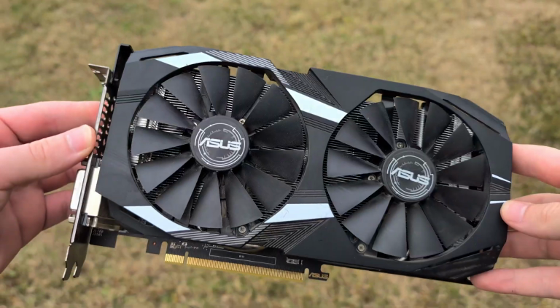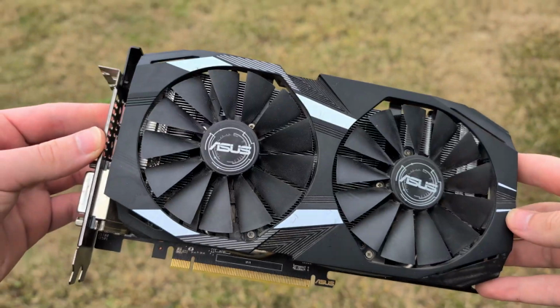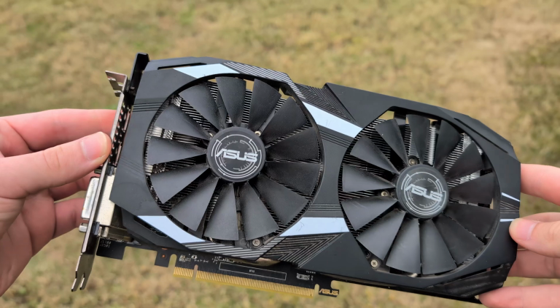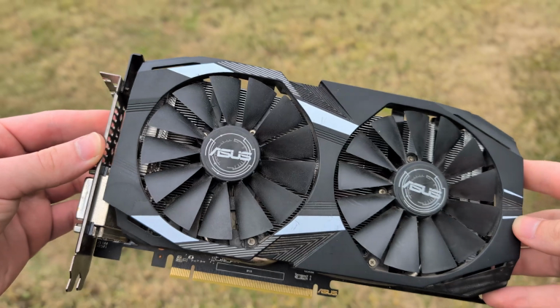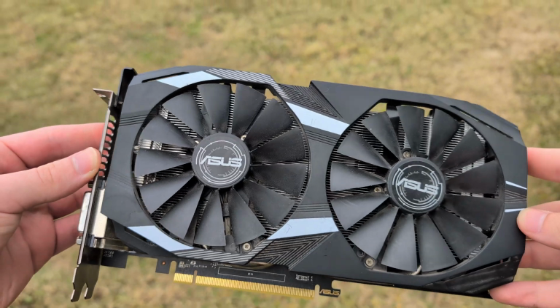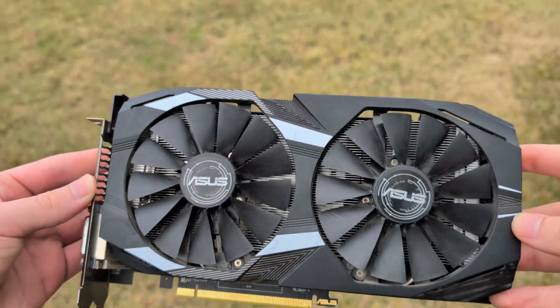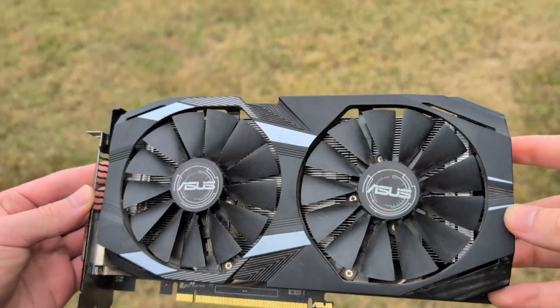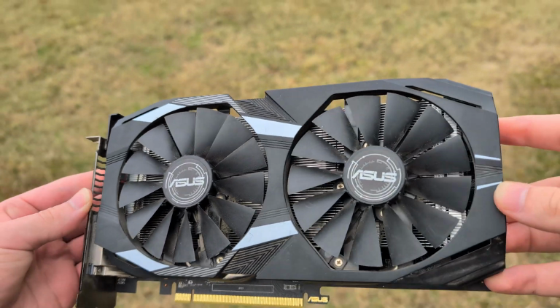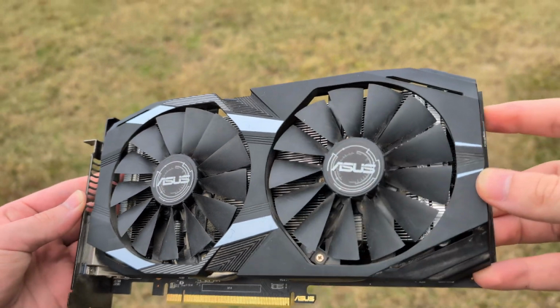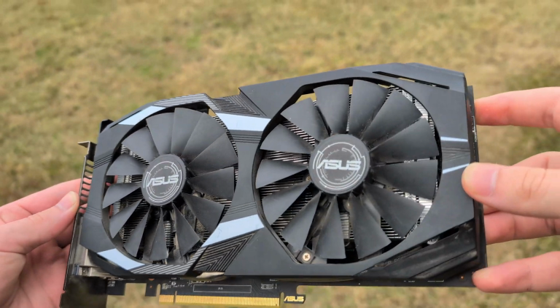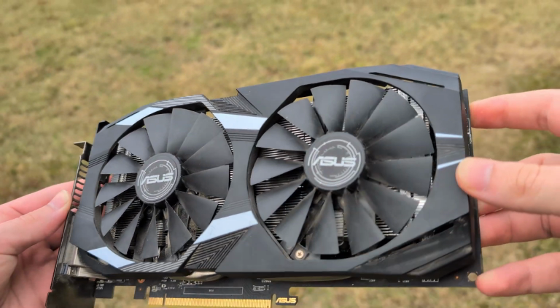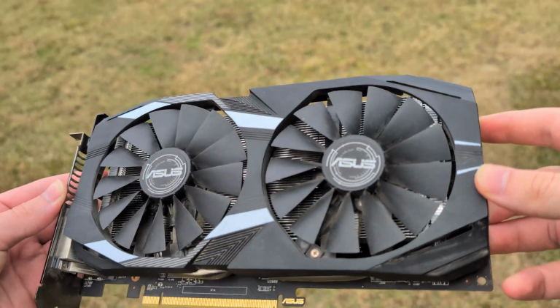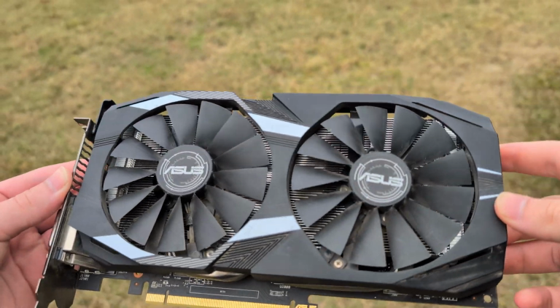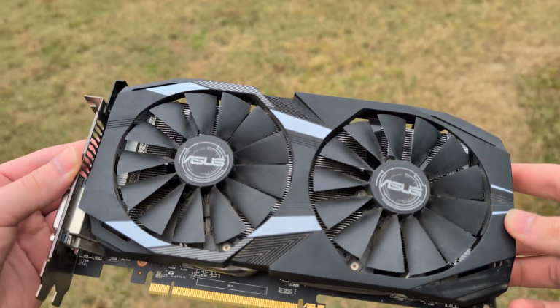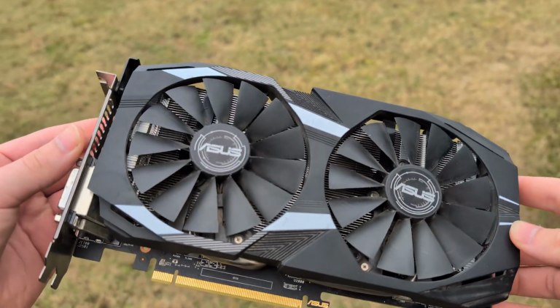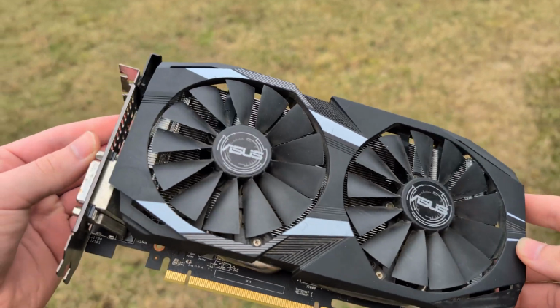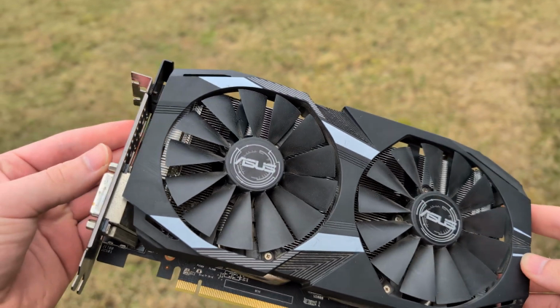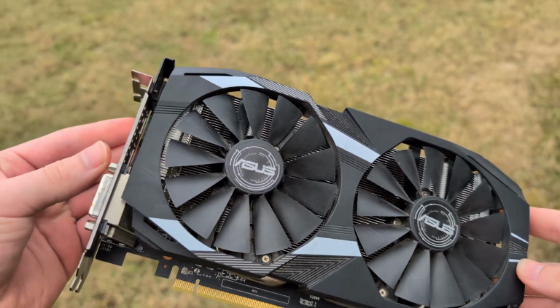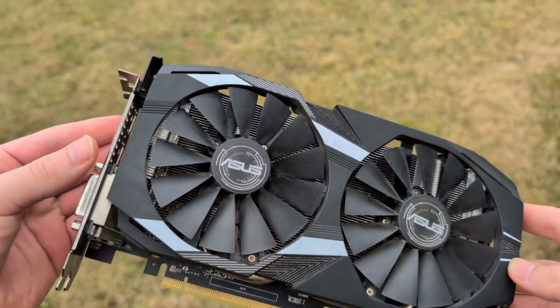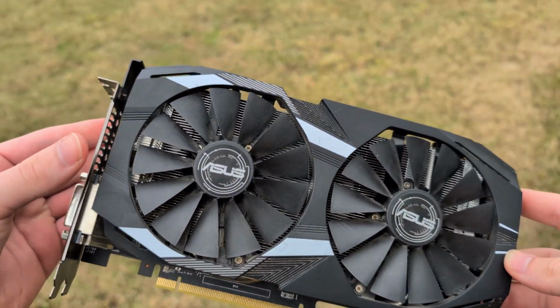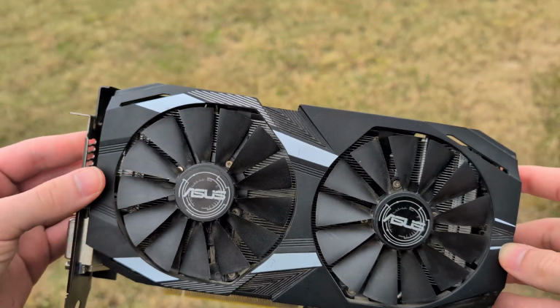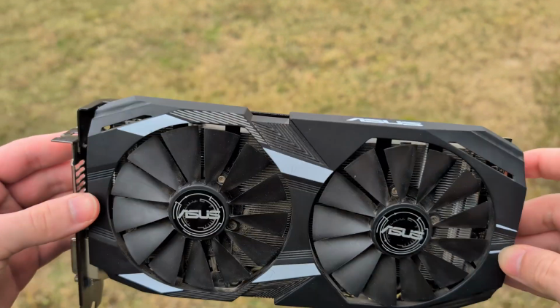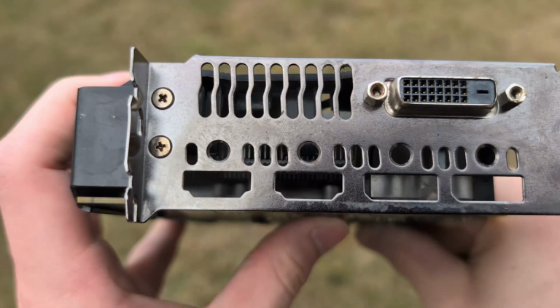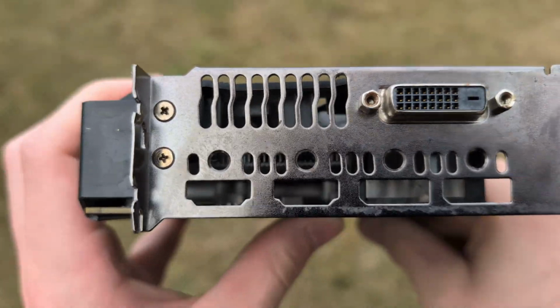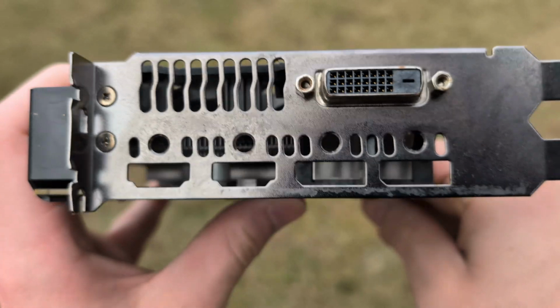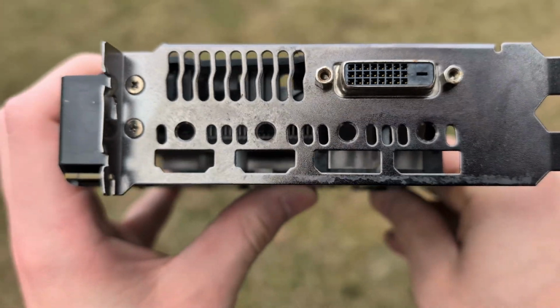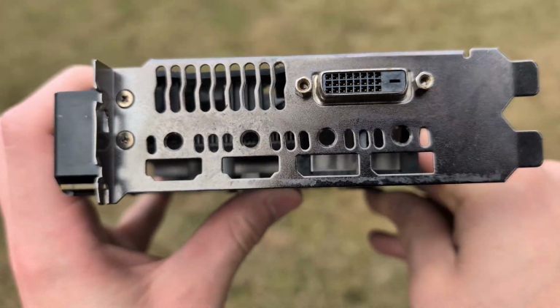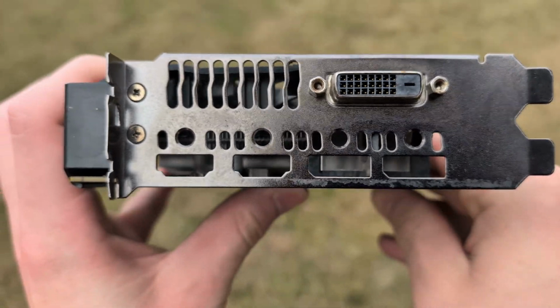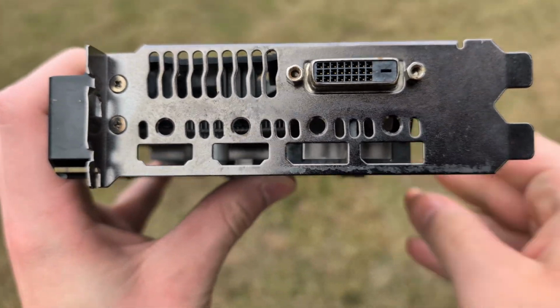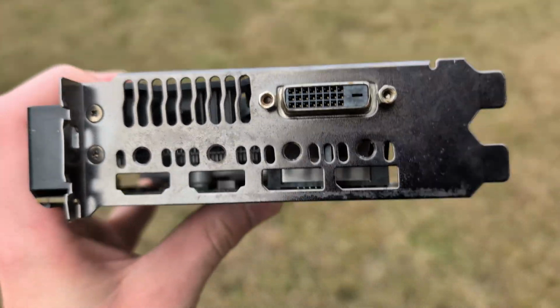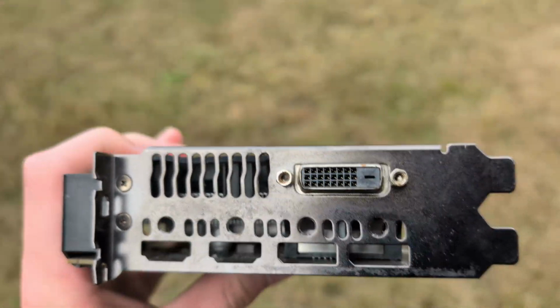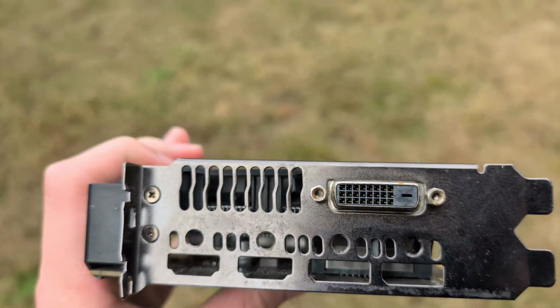That brings into question: would this be worth it if you can find it for super cheap, and is the display out limitation worth it?